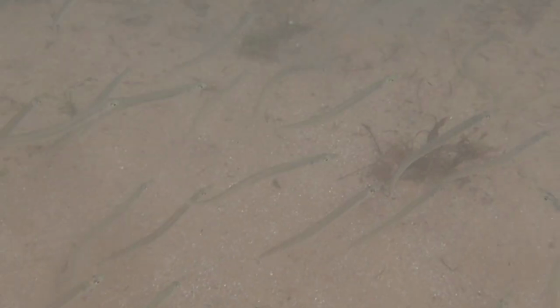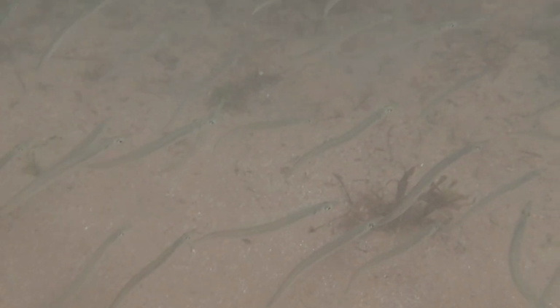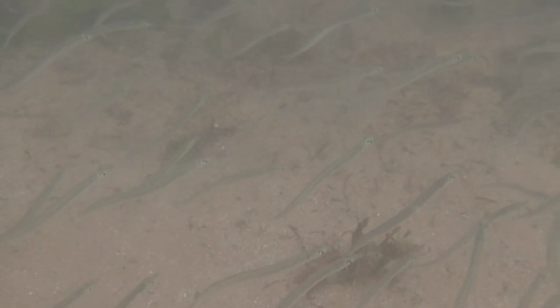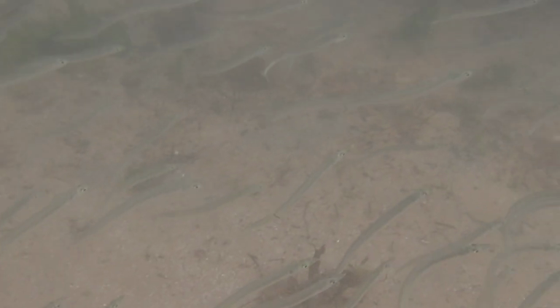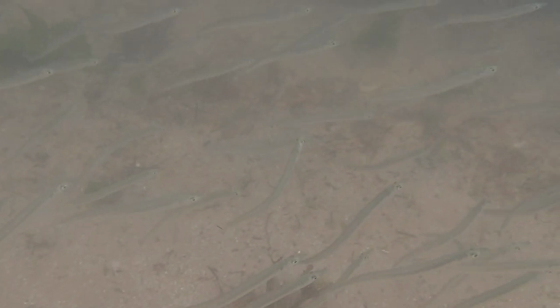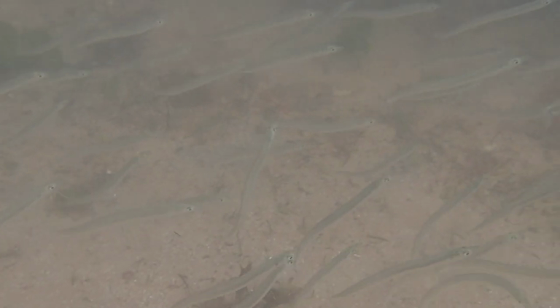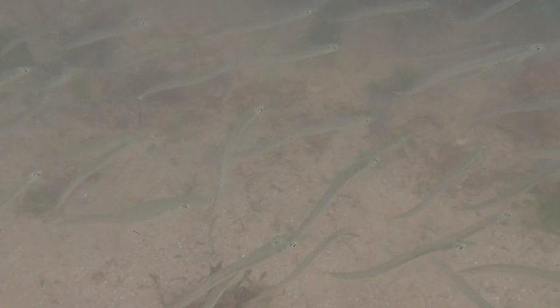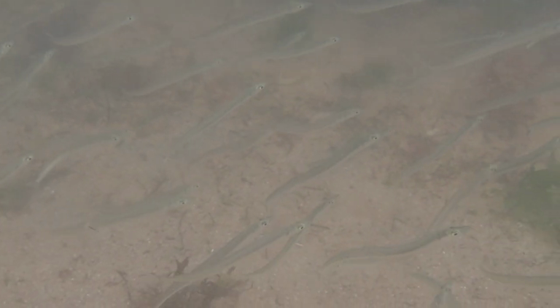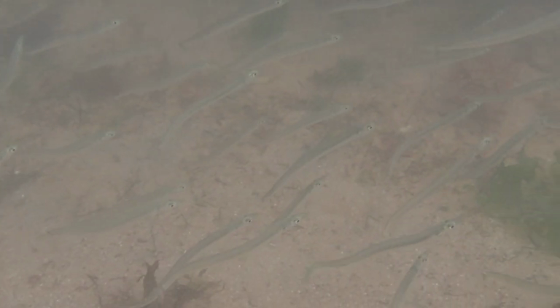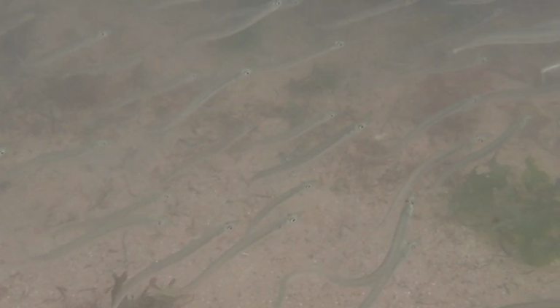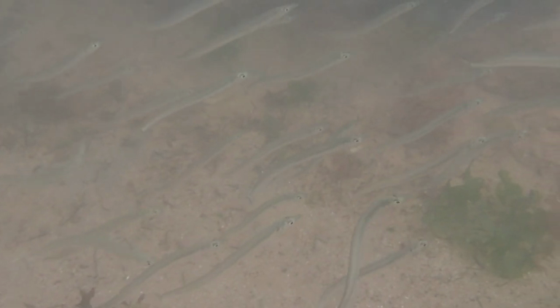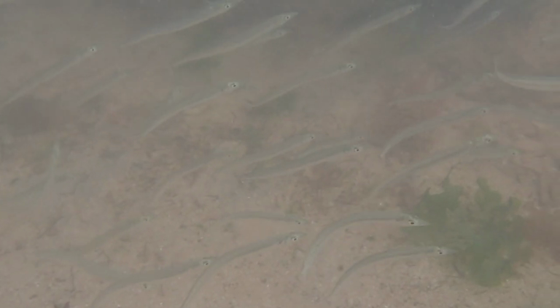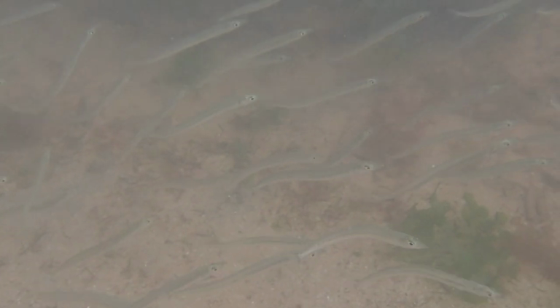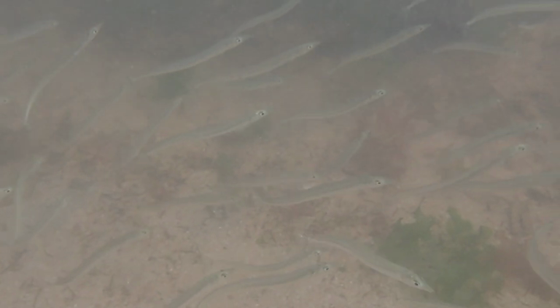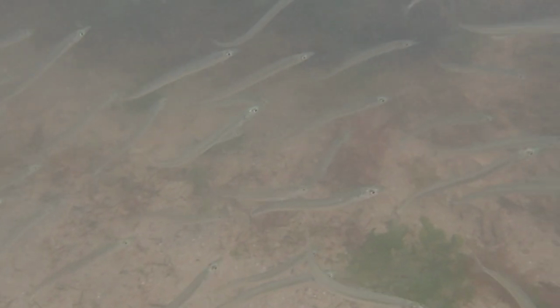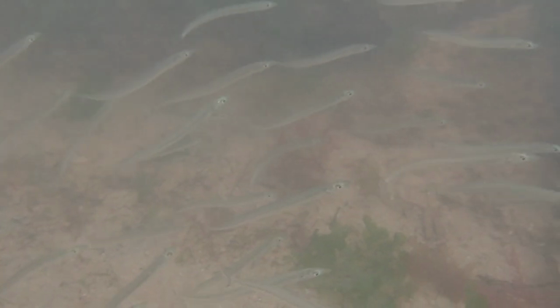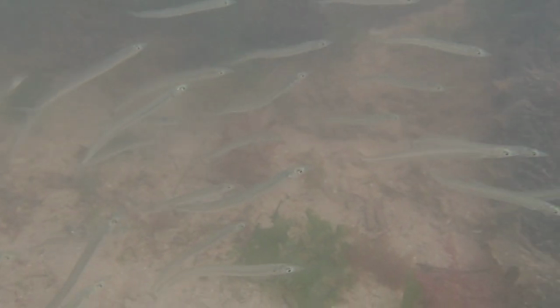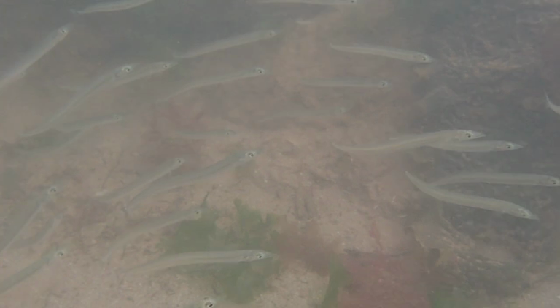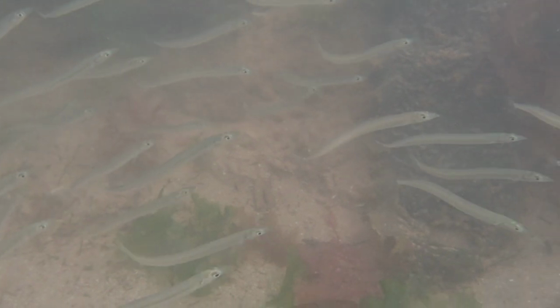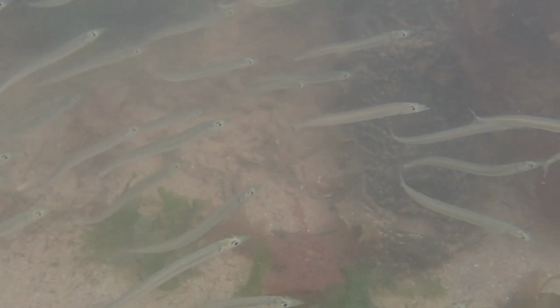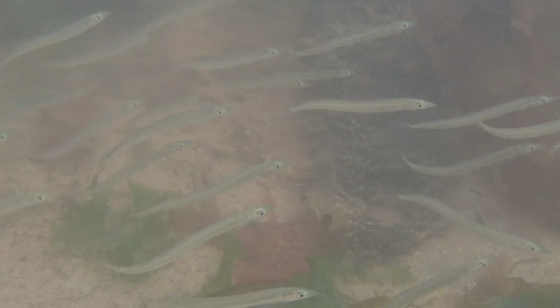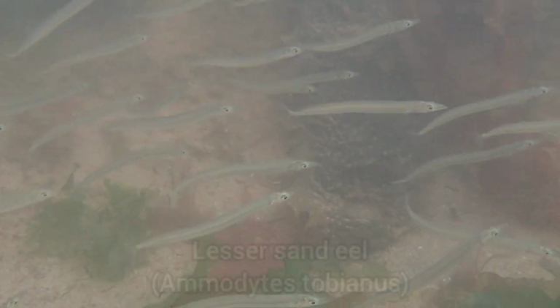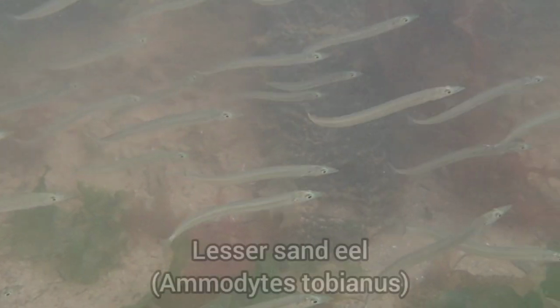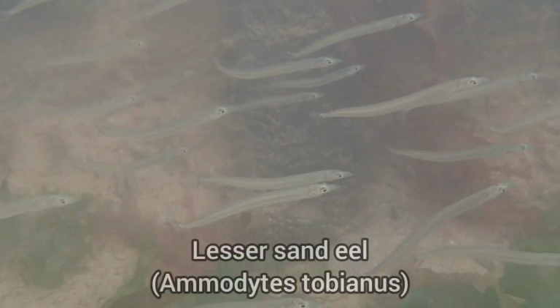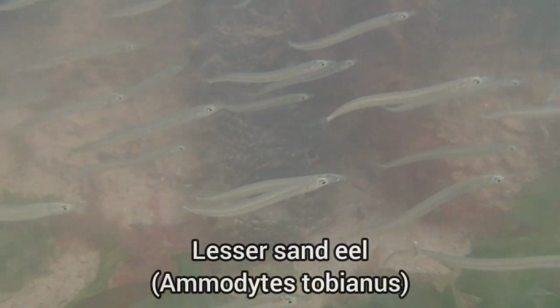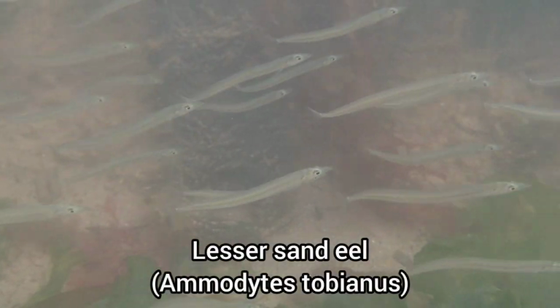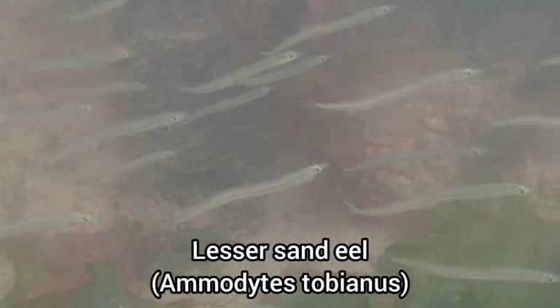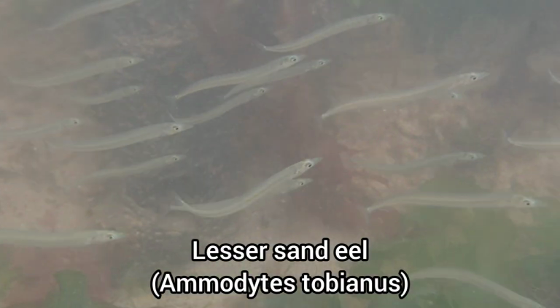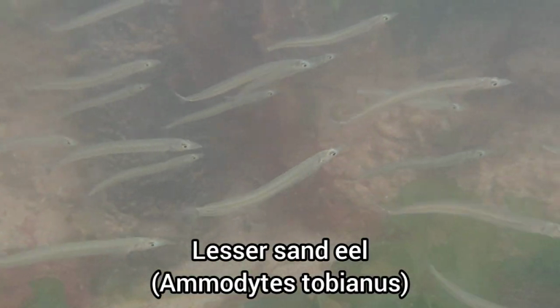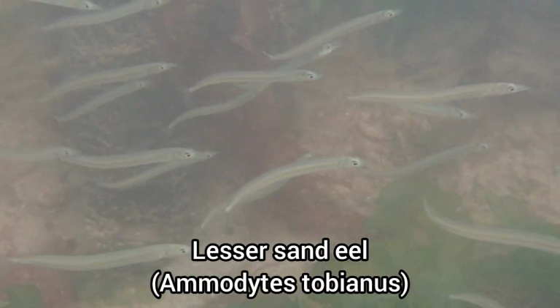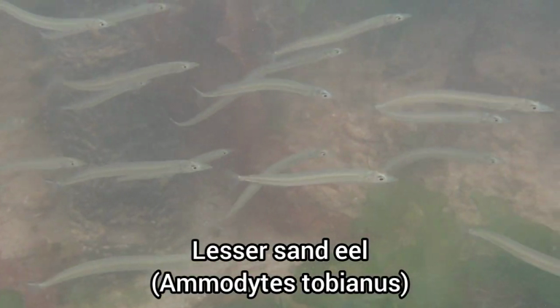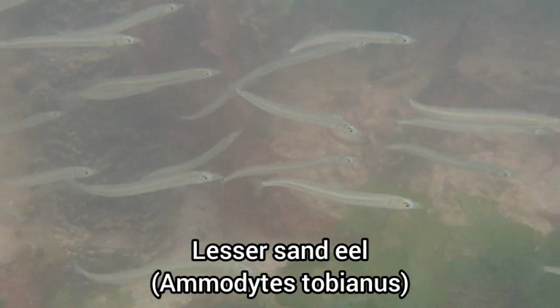The first find of the rock pooling trip was this shoal of lesser sand eels that got trapped in a rock pool.